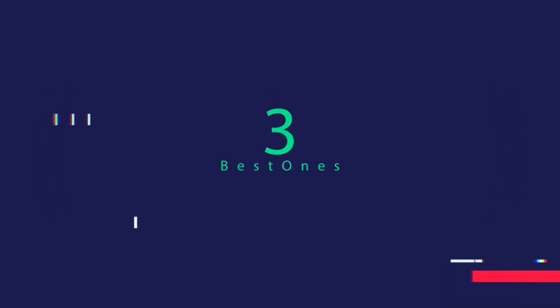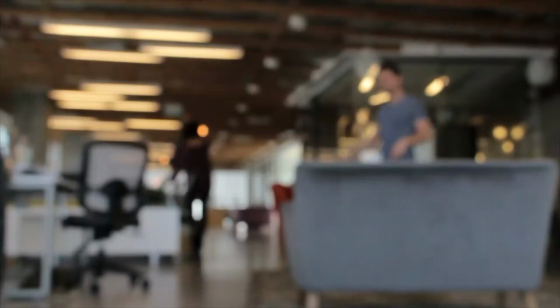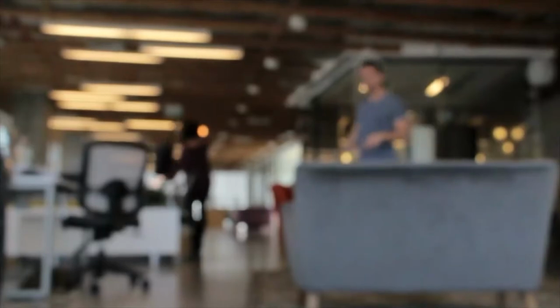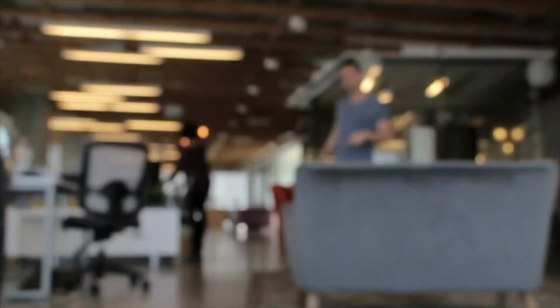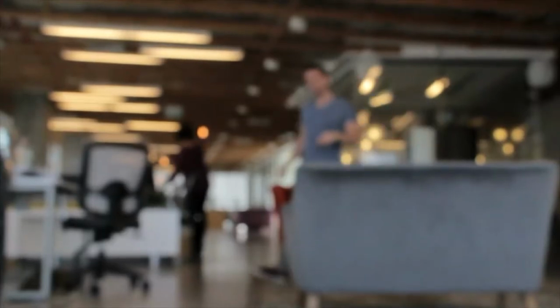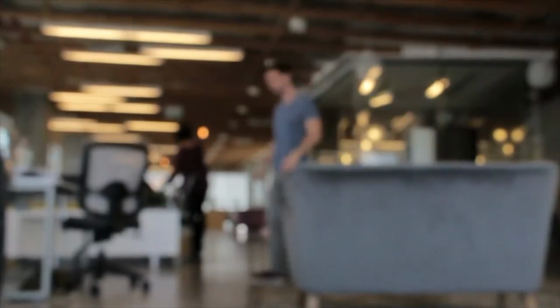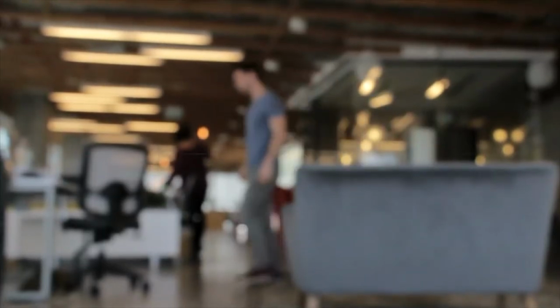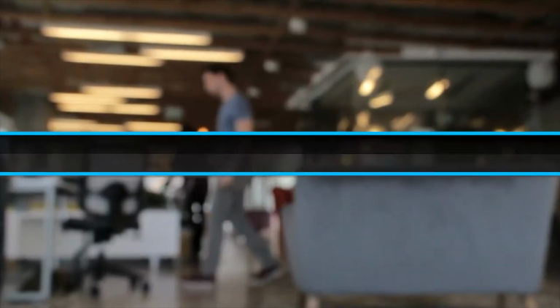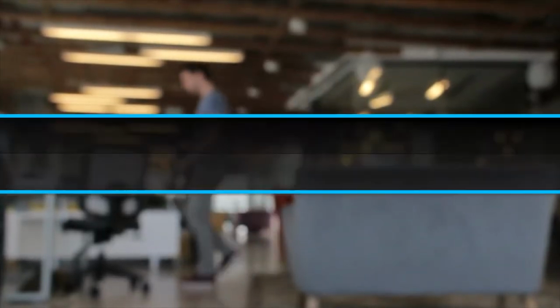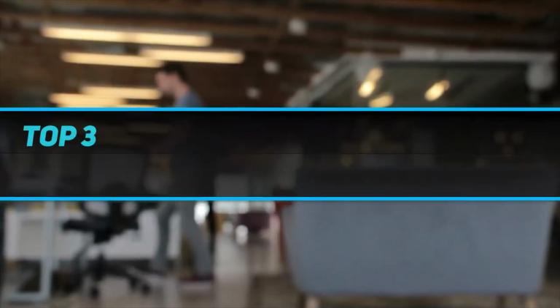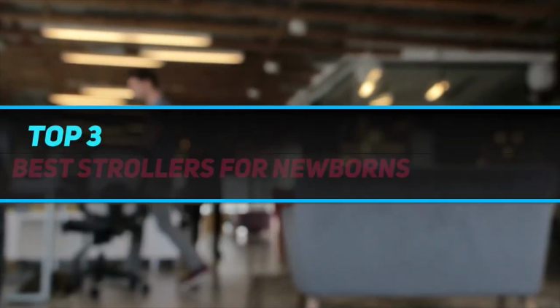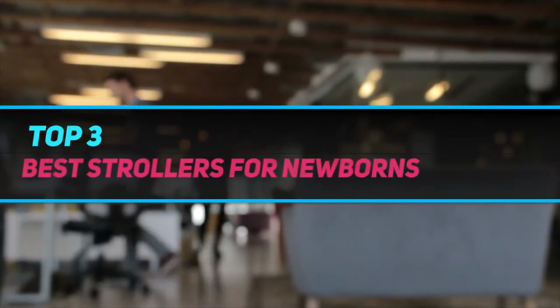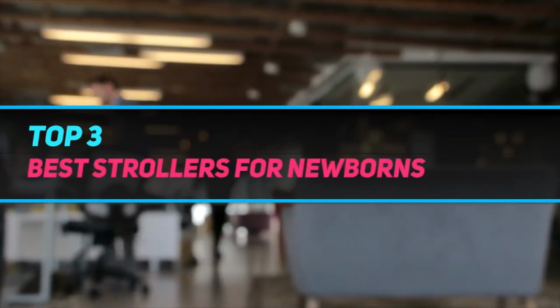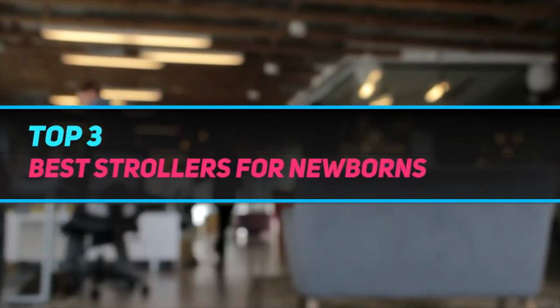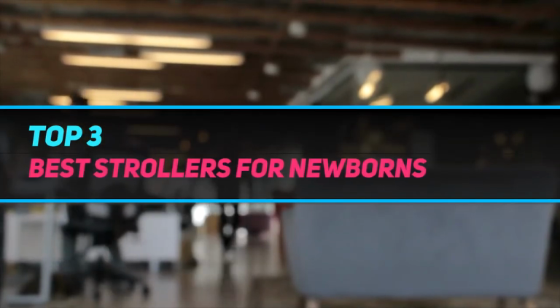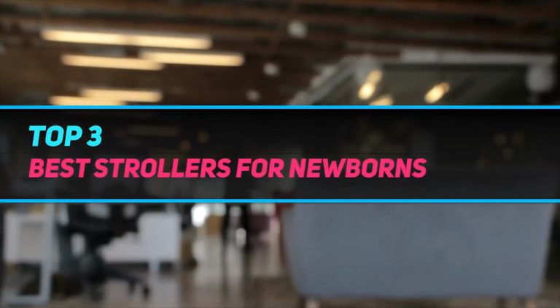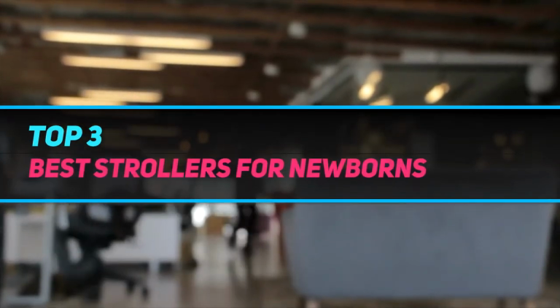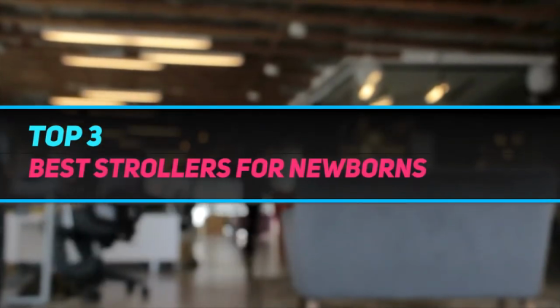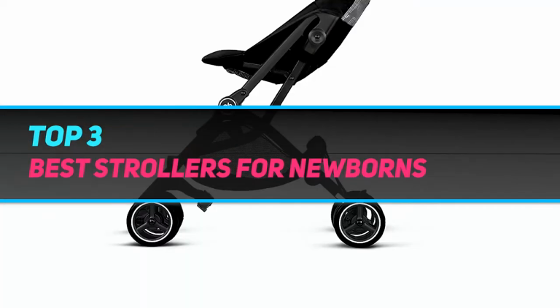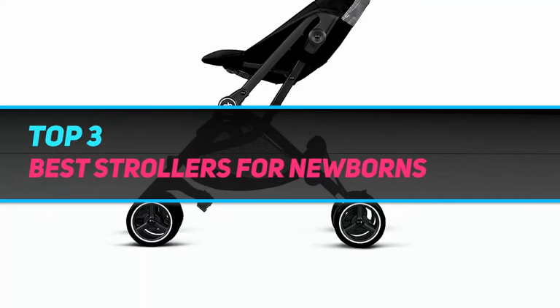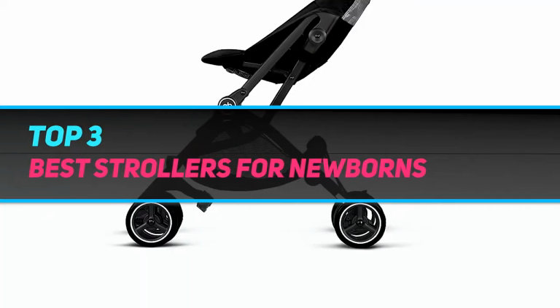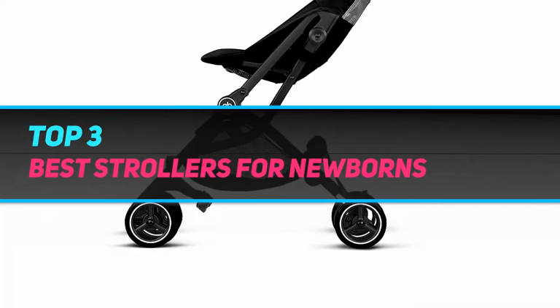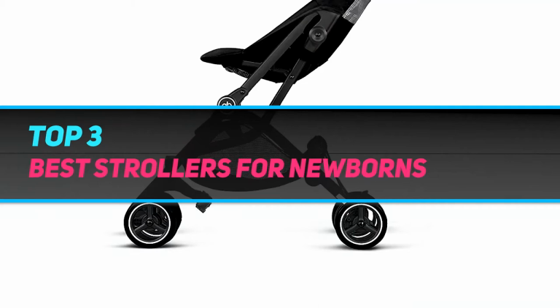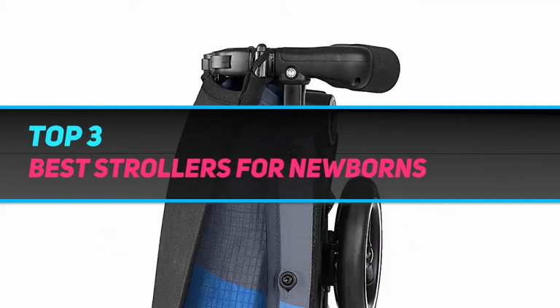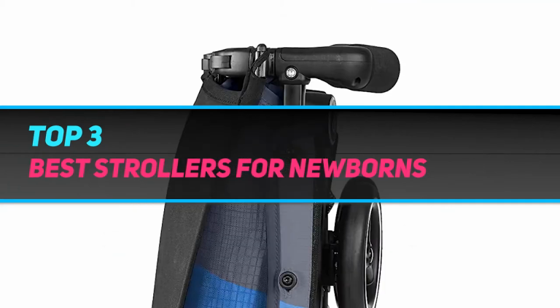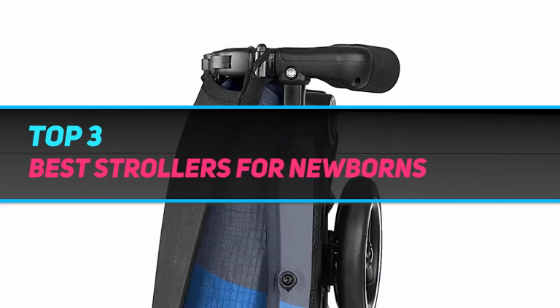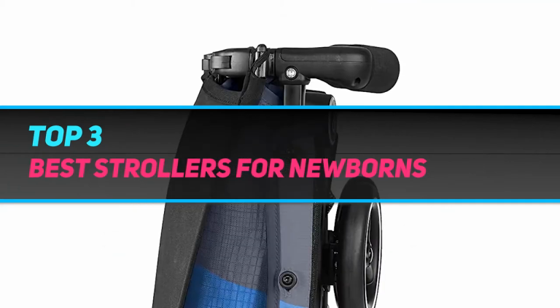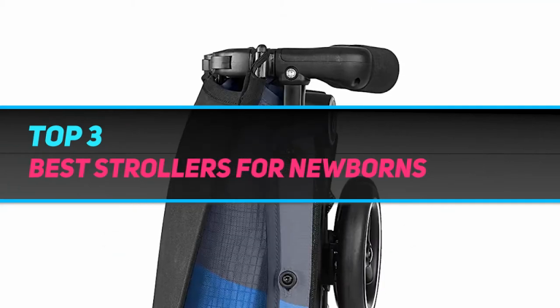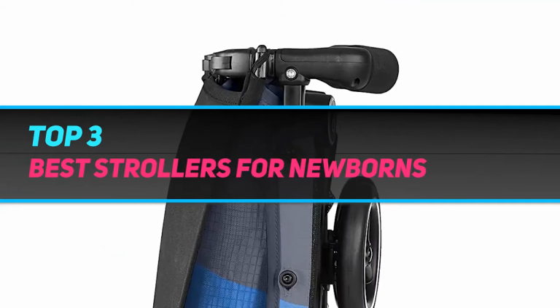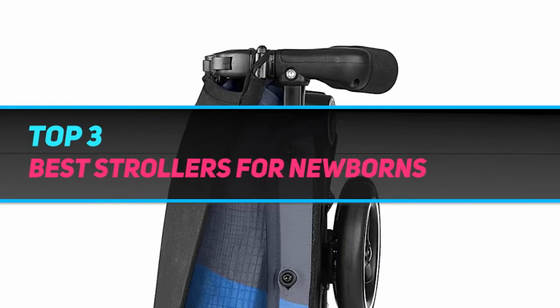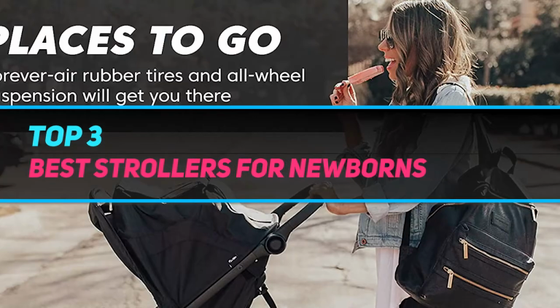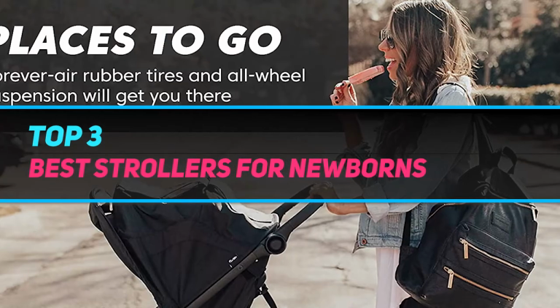Hi guys, welcome back to my channel. In today's video, we're gonna check out the top 3 best strollers for newborns.